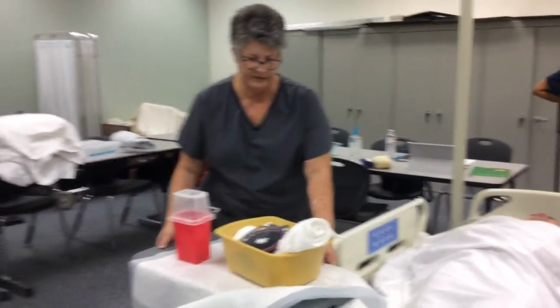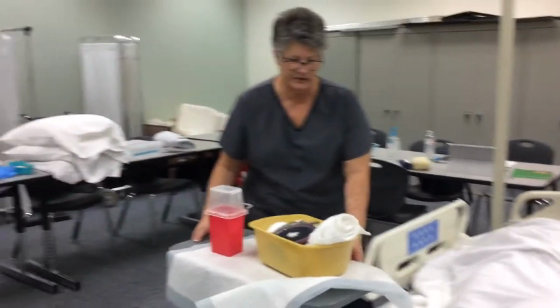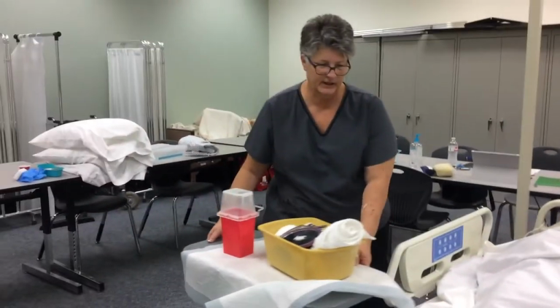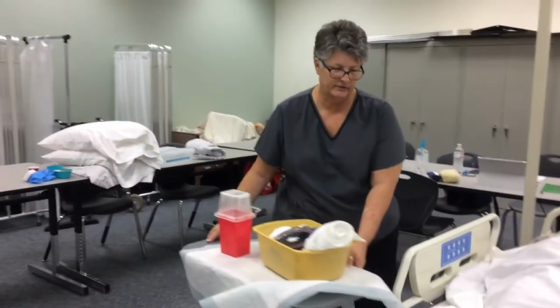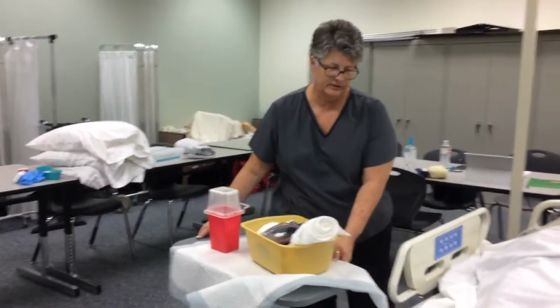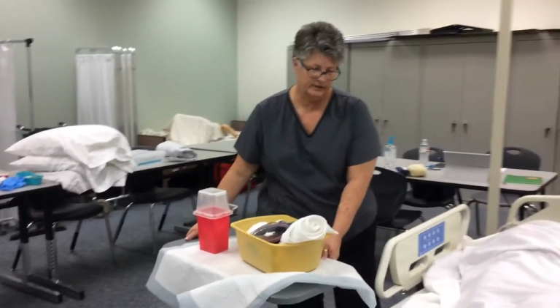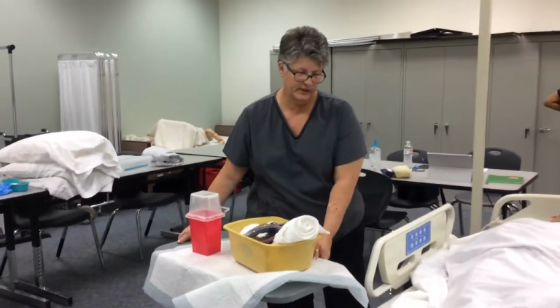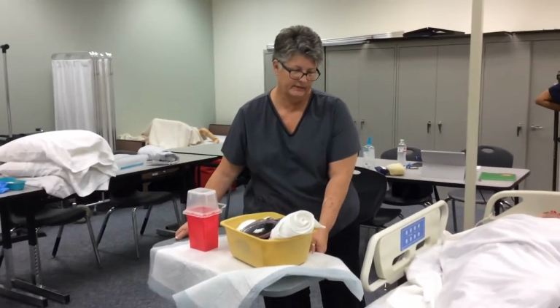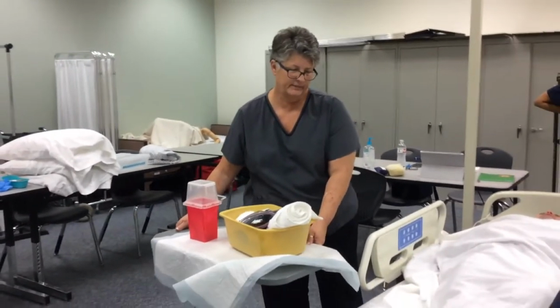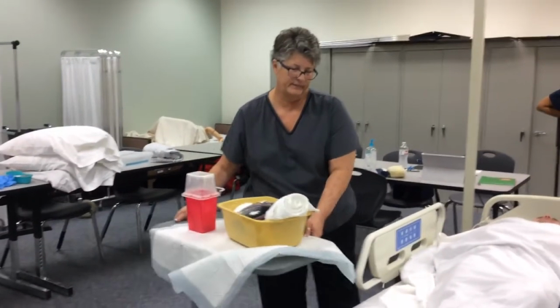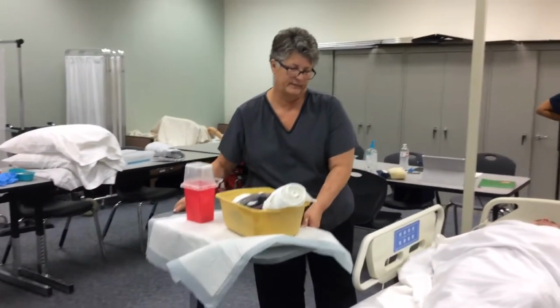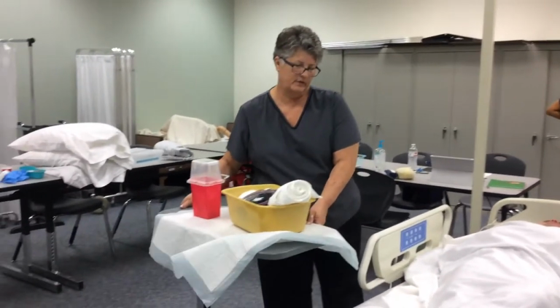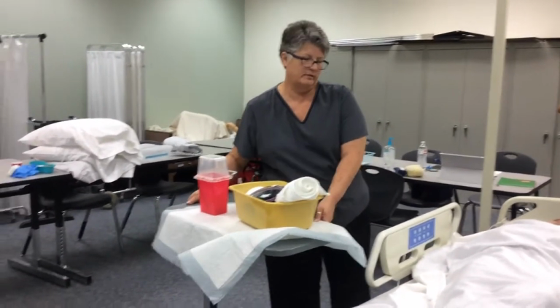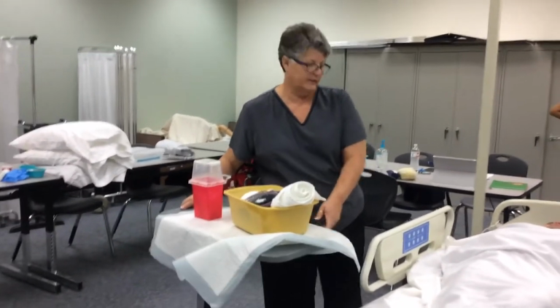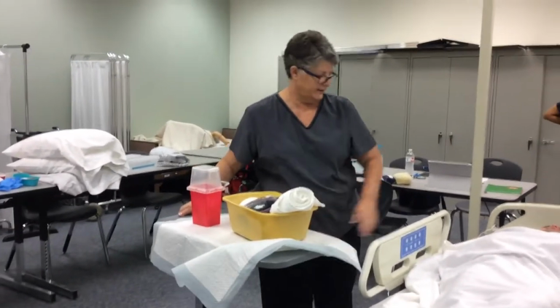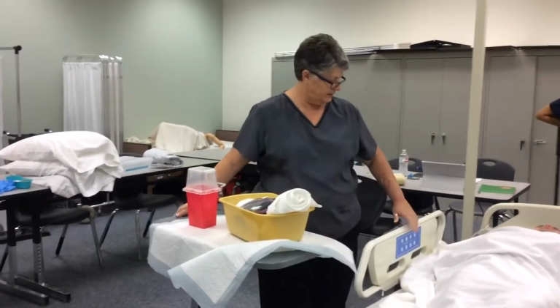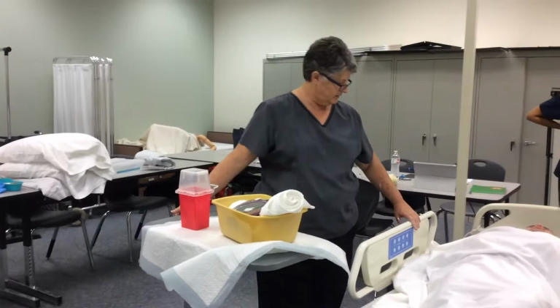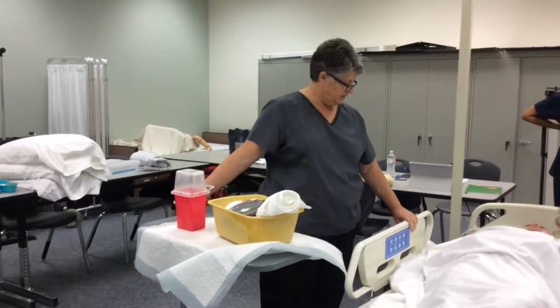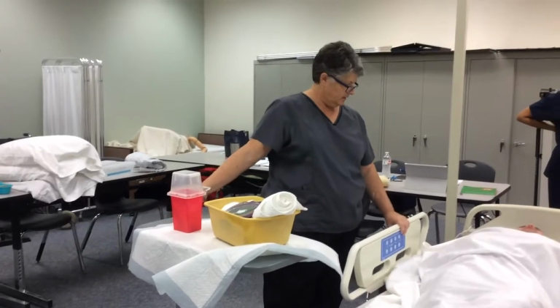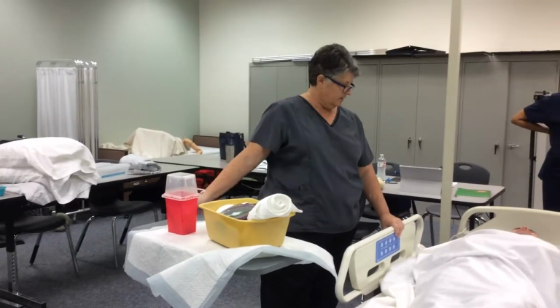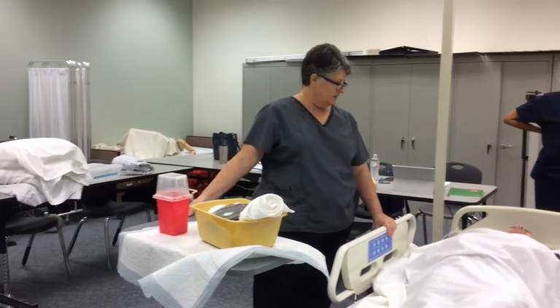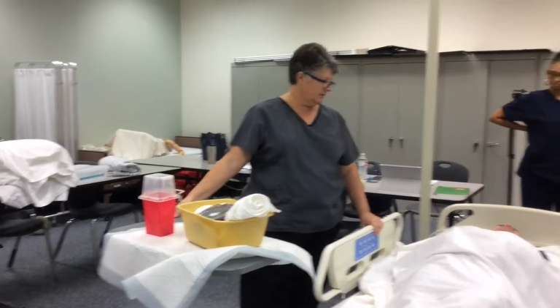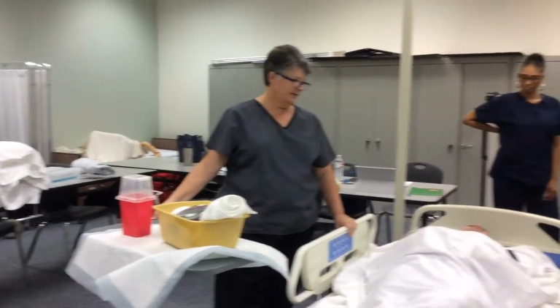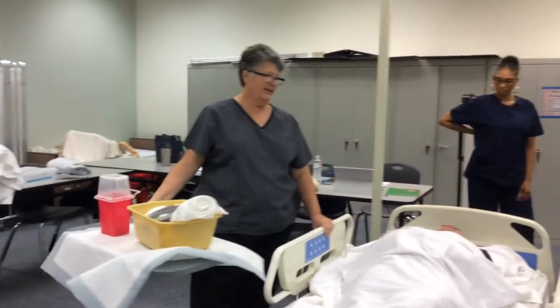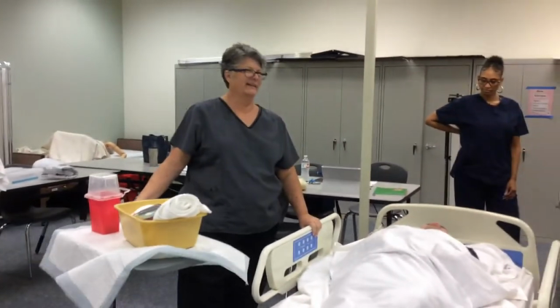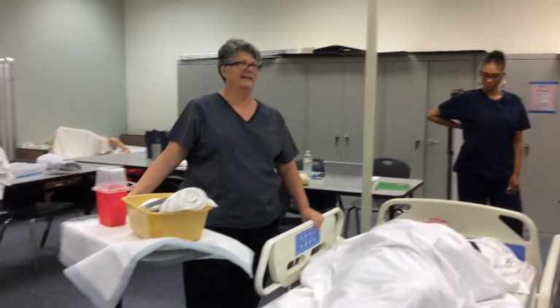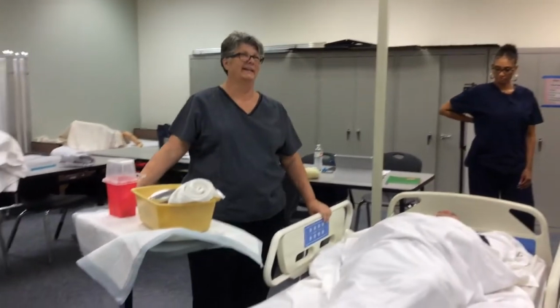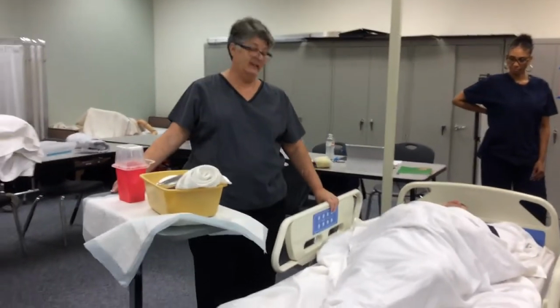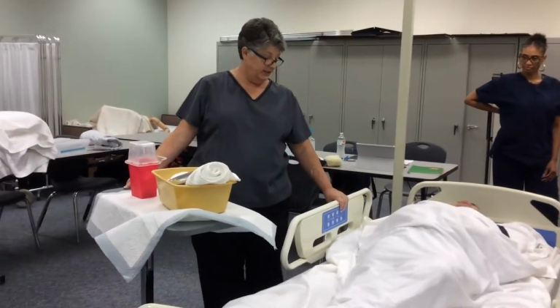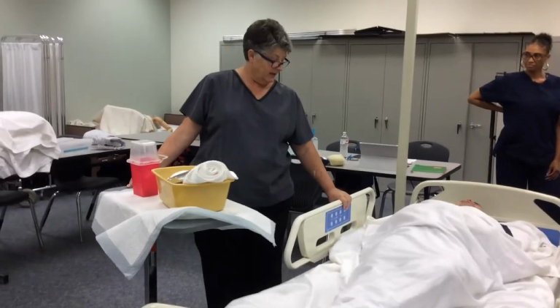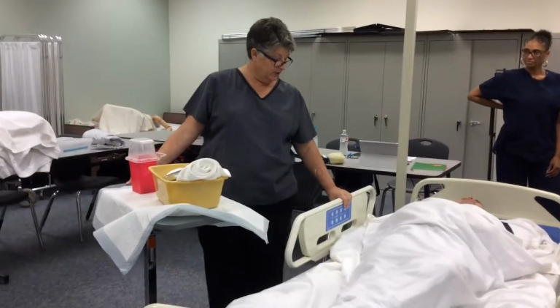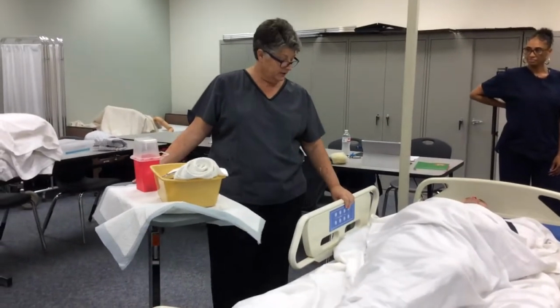I'm going to shave you. Is that okay? Yes. All right. Because I need help. Okay, that works.